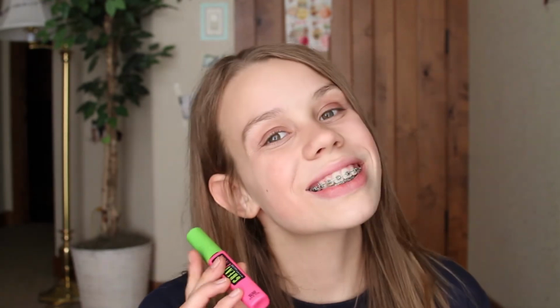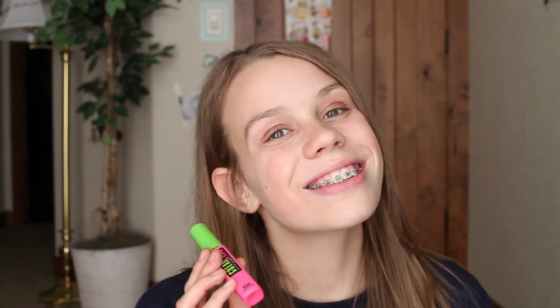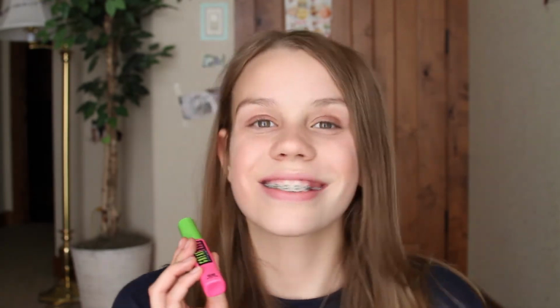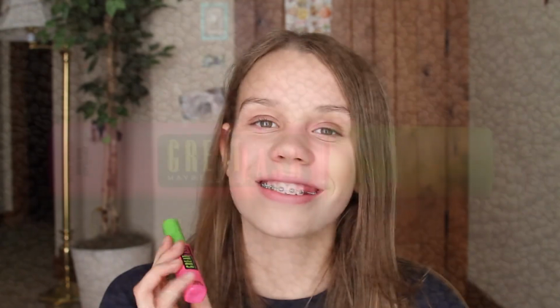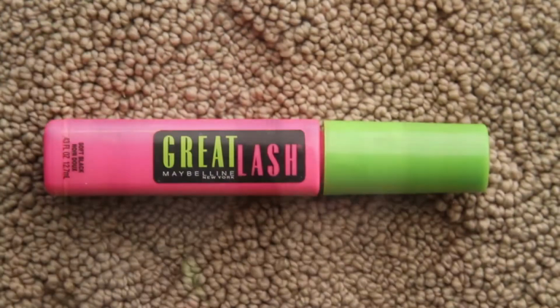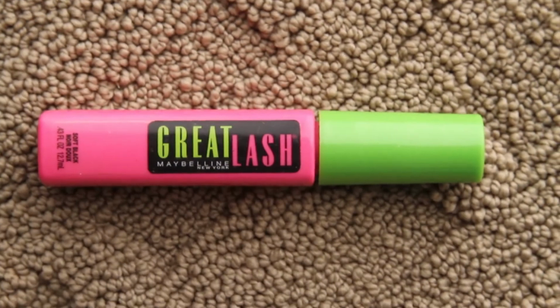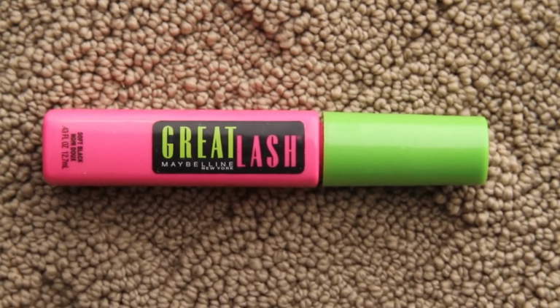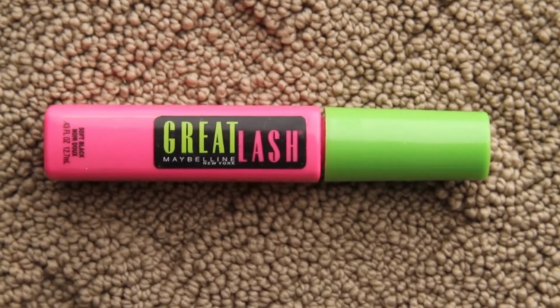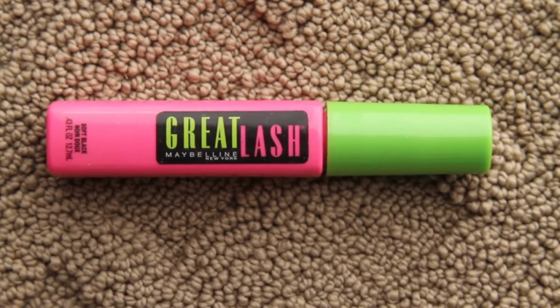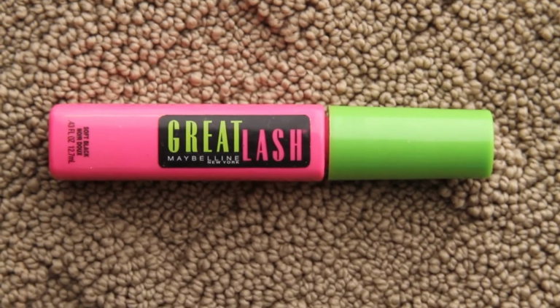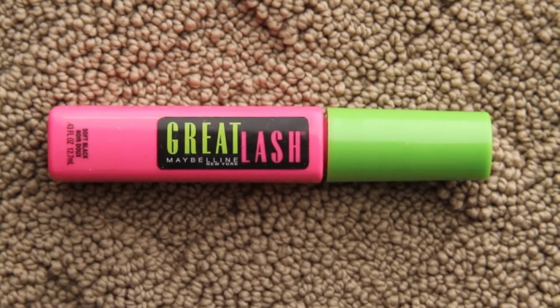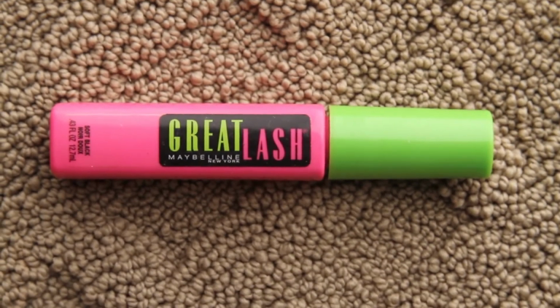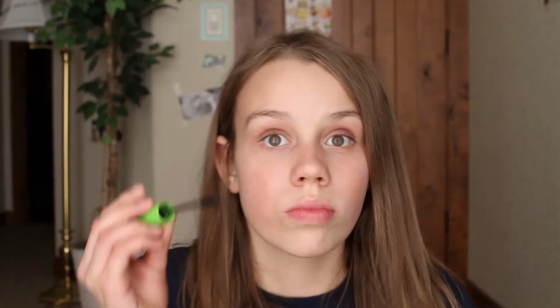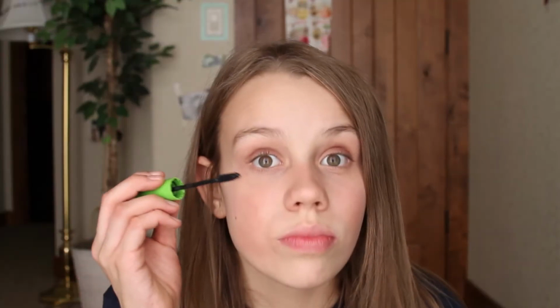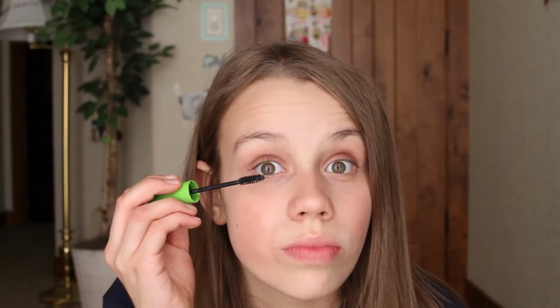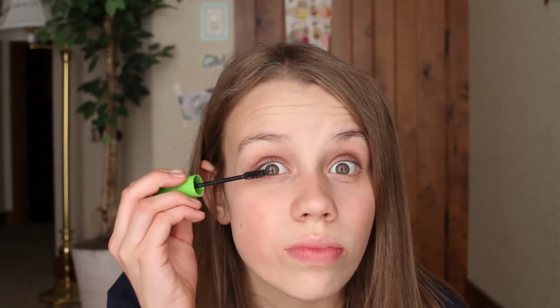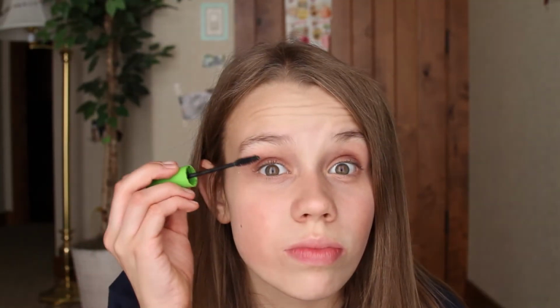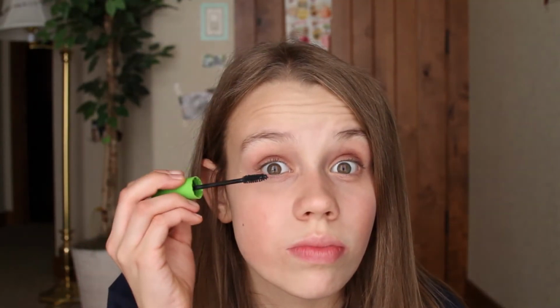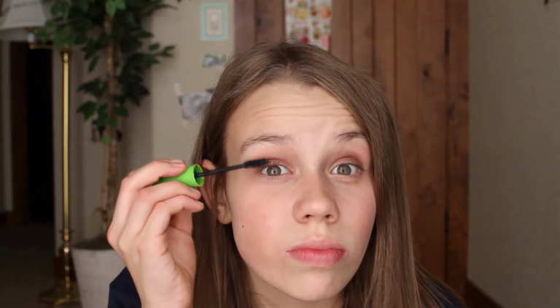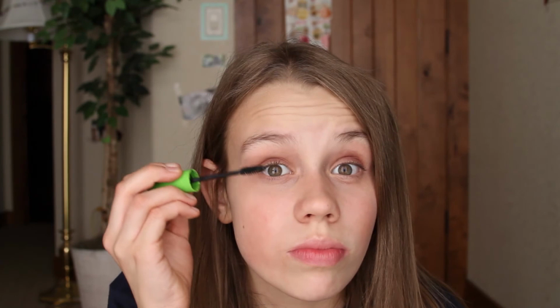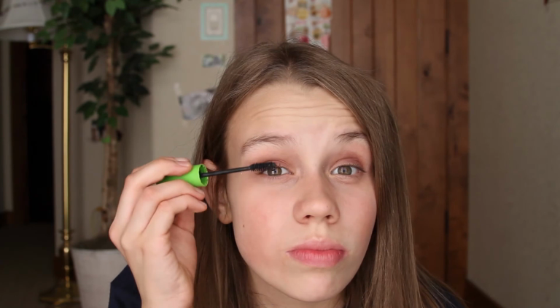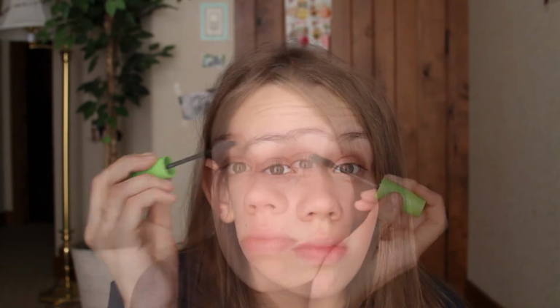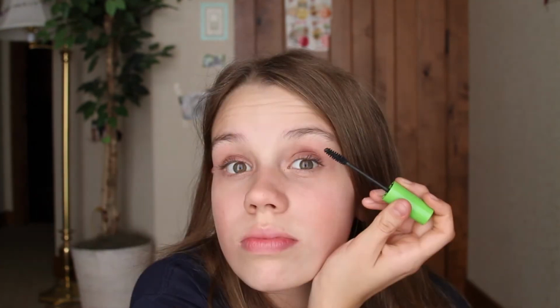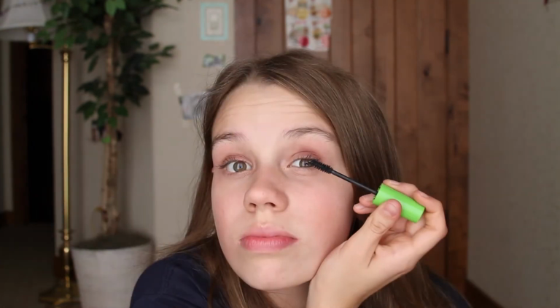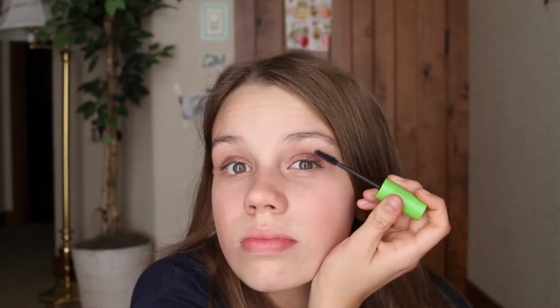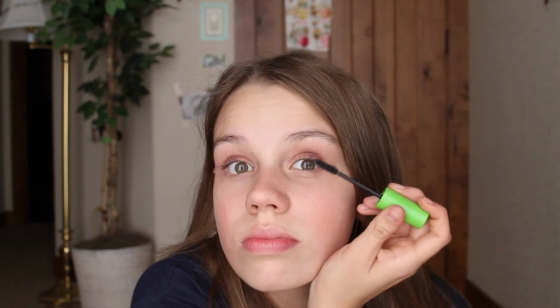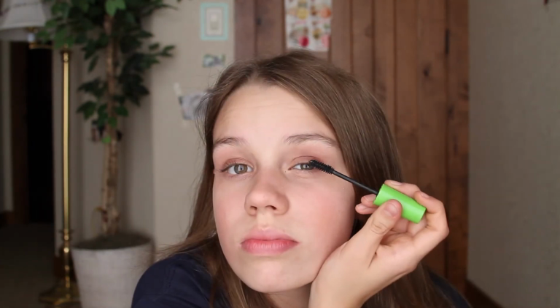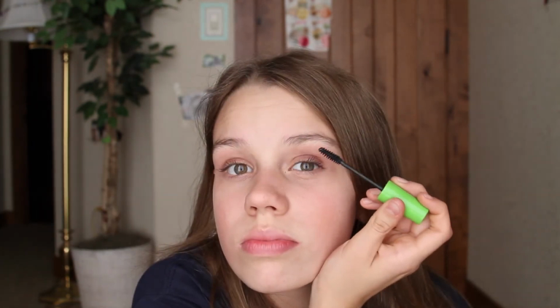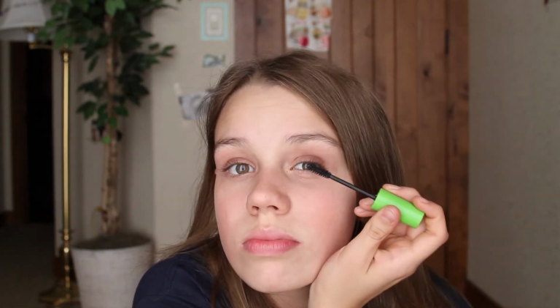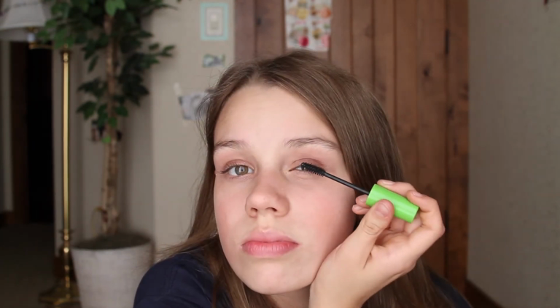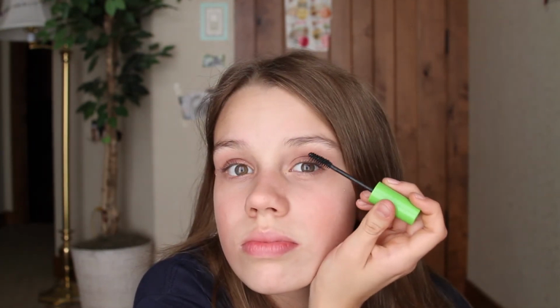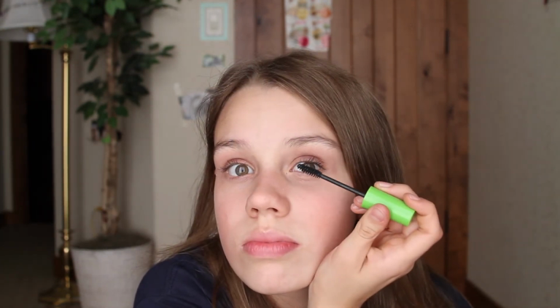Next is mascara and I'm using the Maybelline Great Lash Mascara. This works so amazing and it's very cheap, so I love this product.